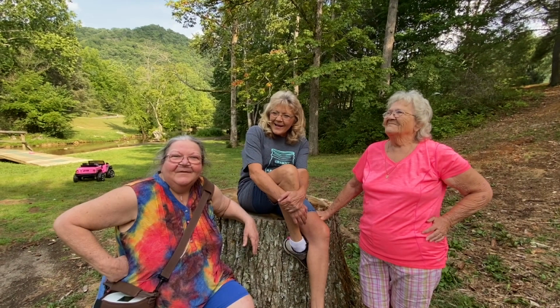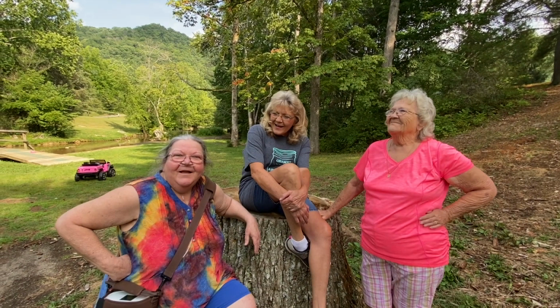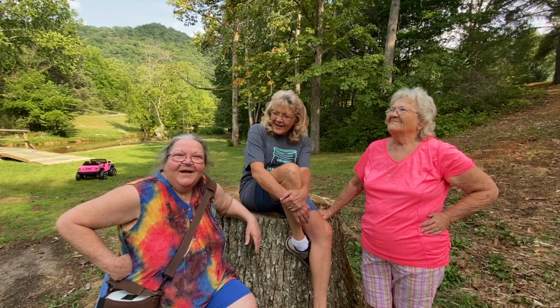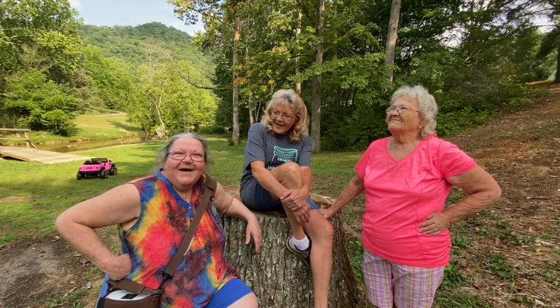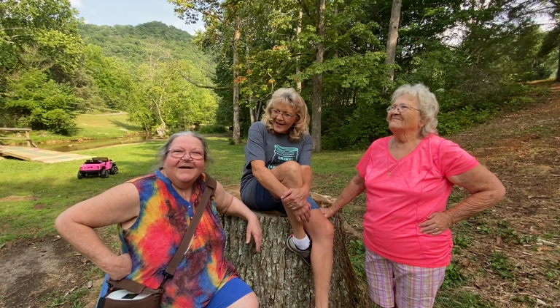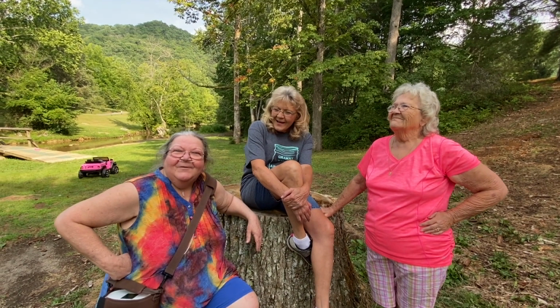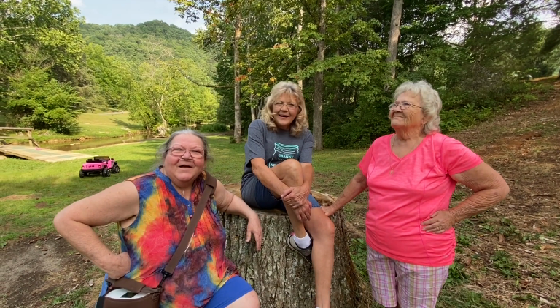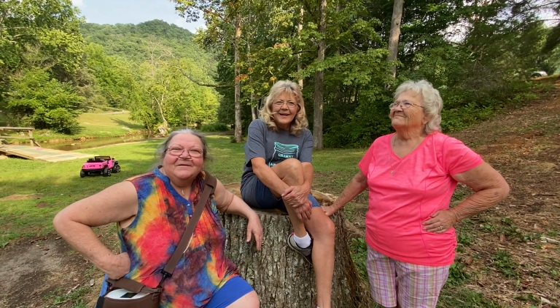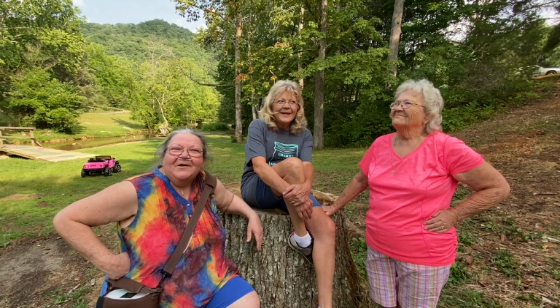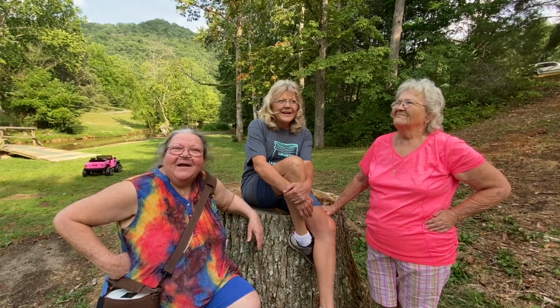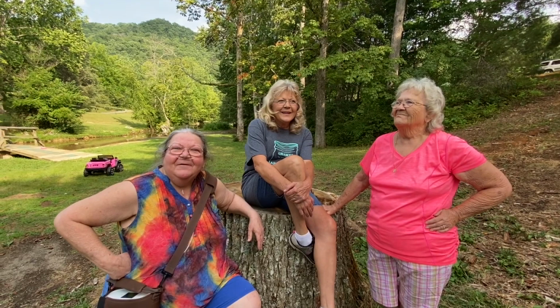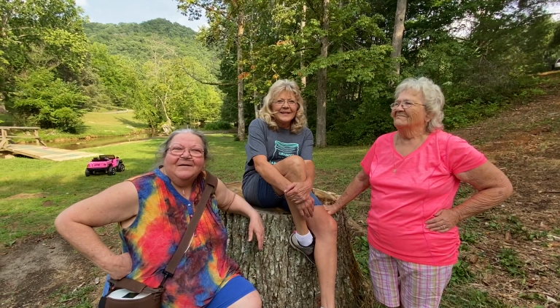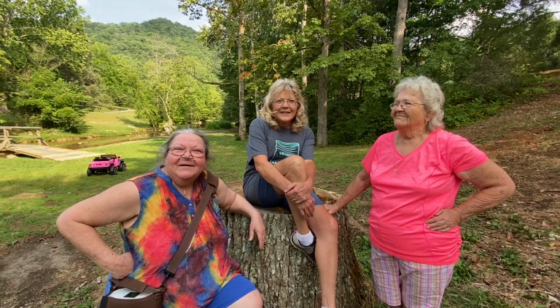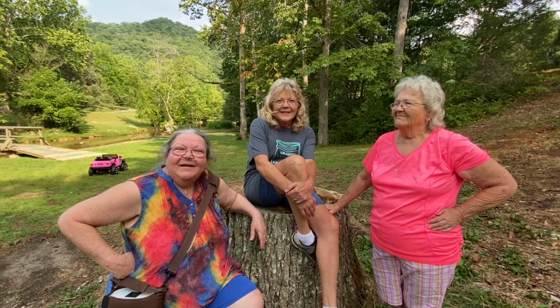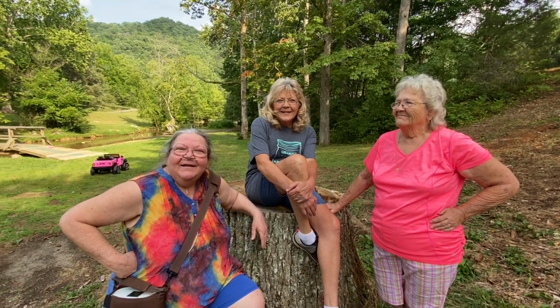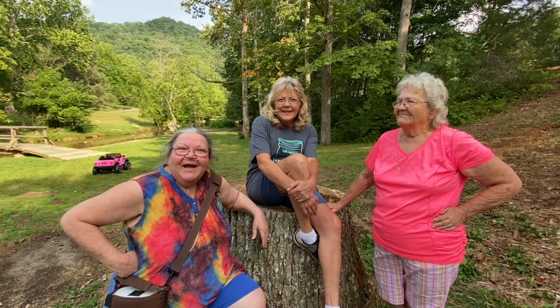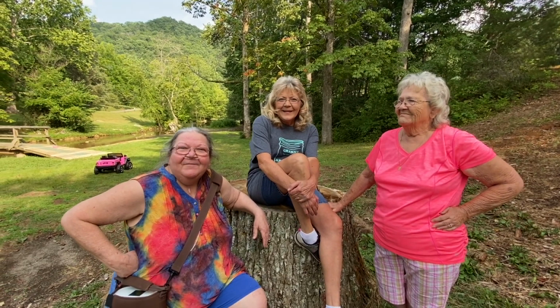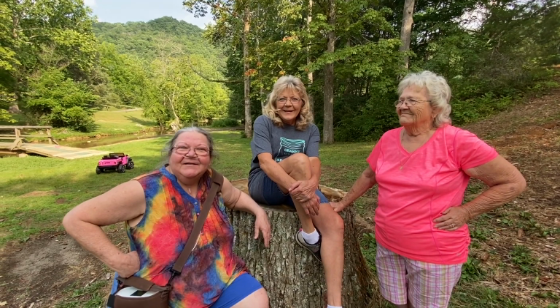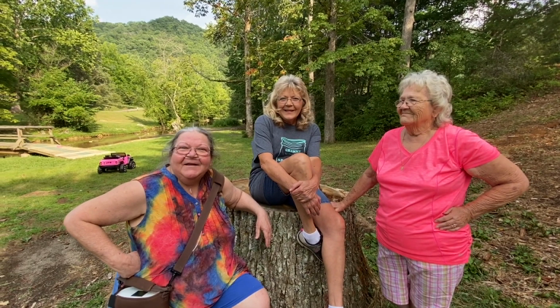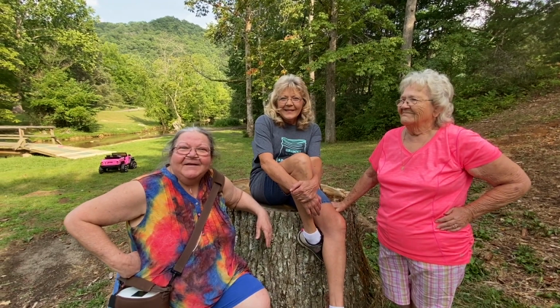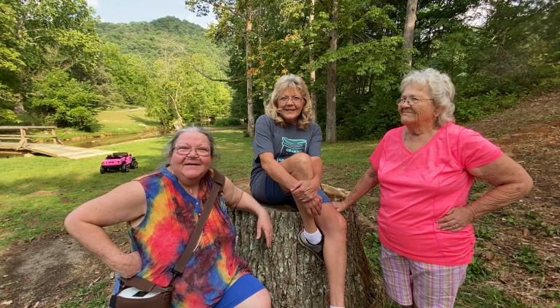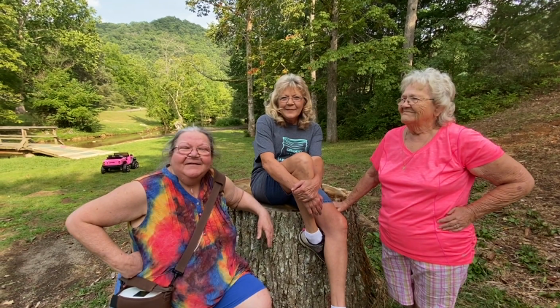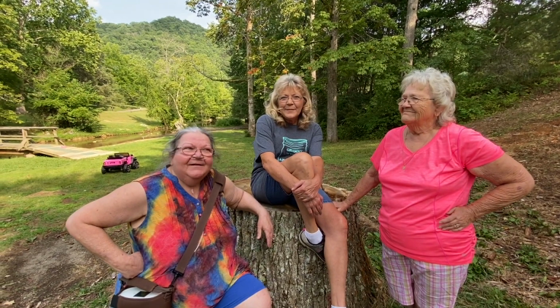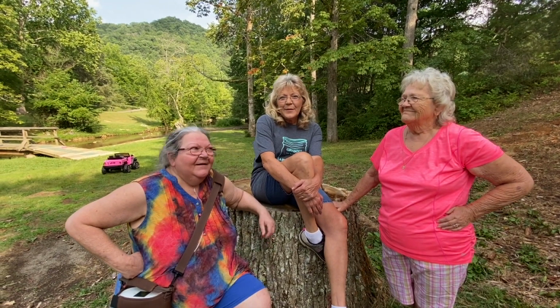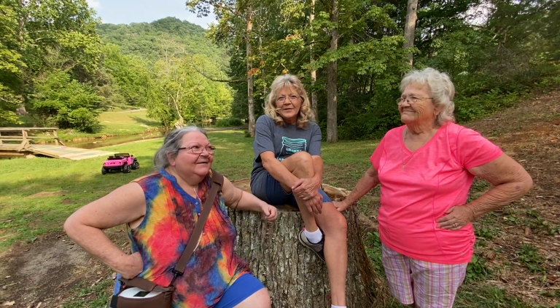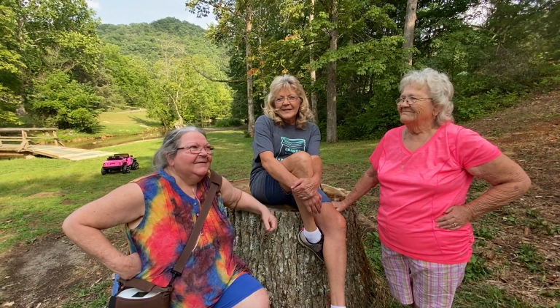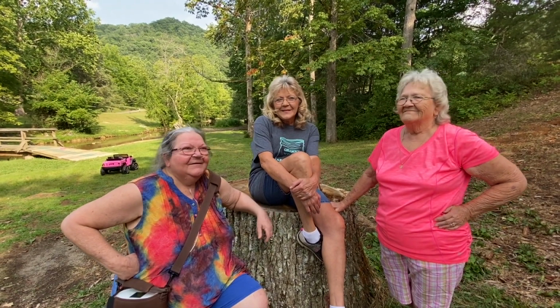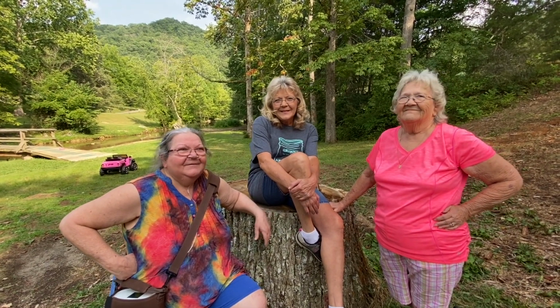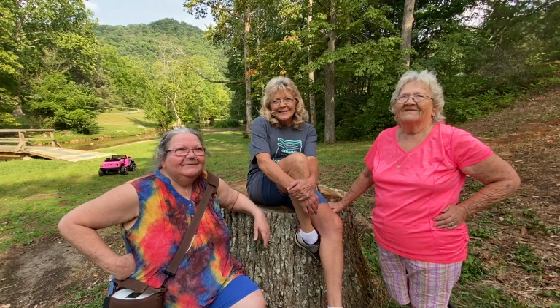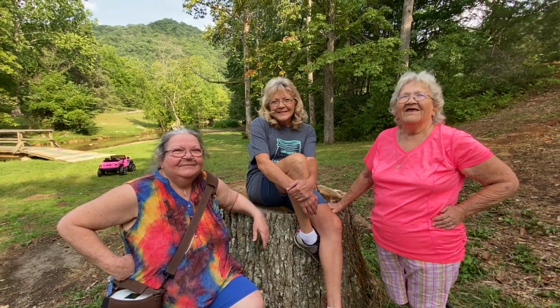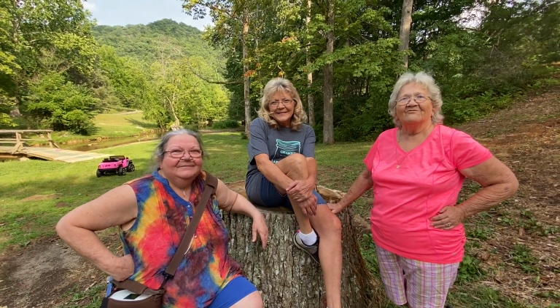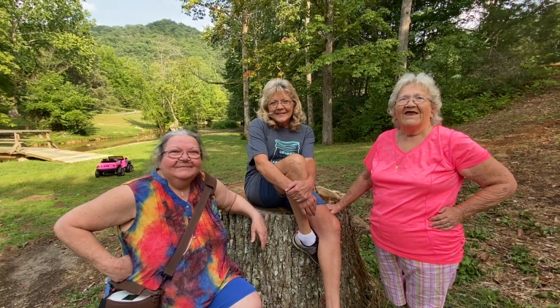Hi, welcome to Granny Women. I'm Aunt Cindy, Meemaw Dixie, and Granny.